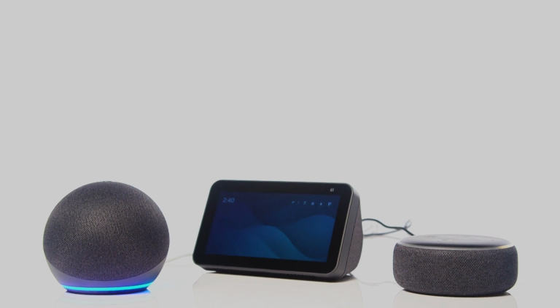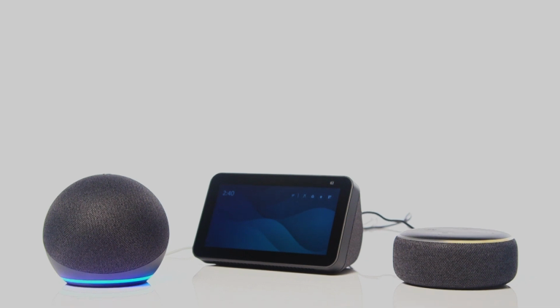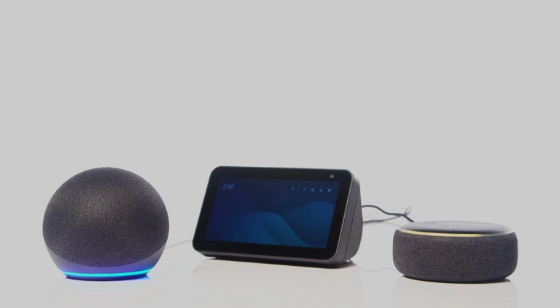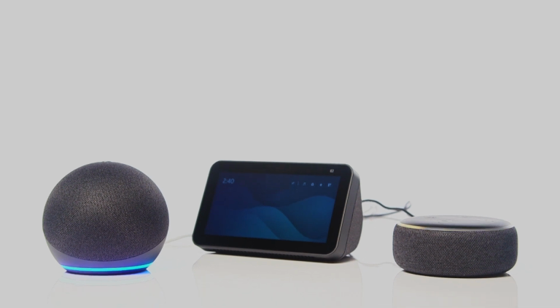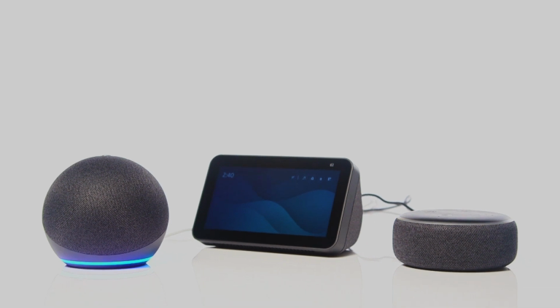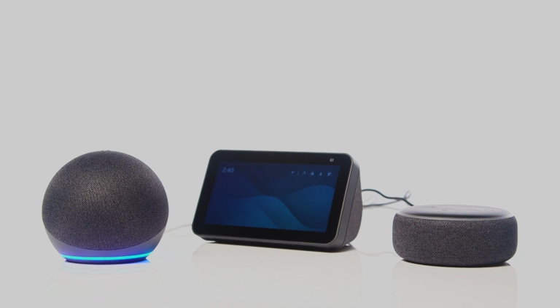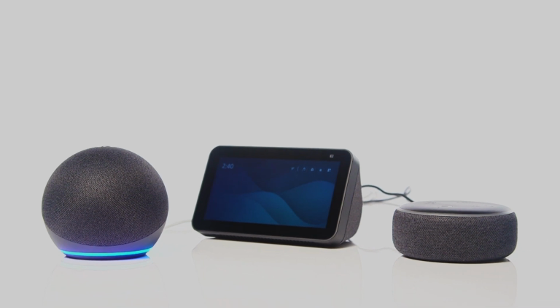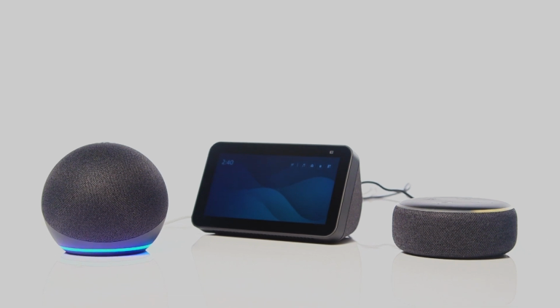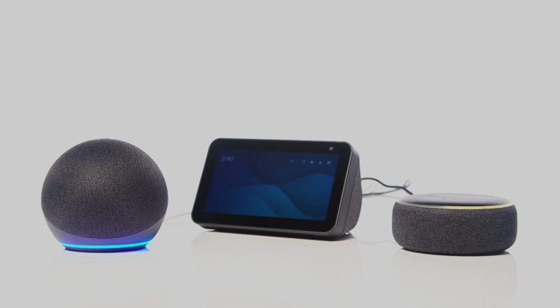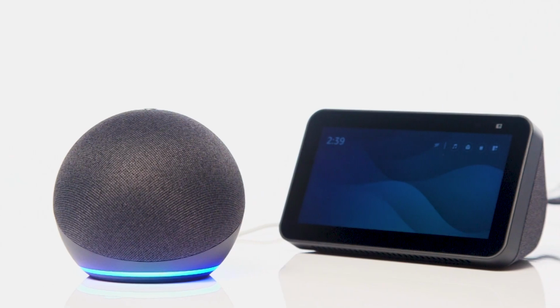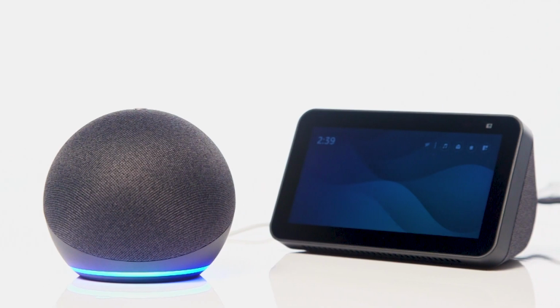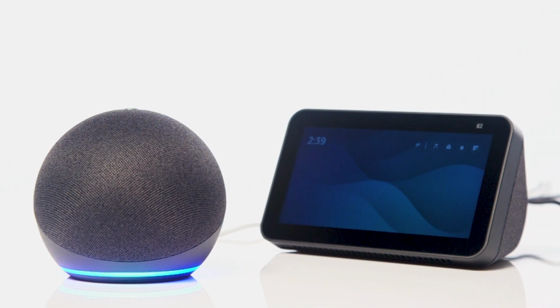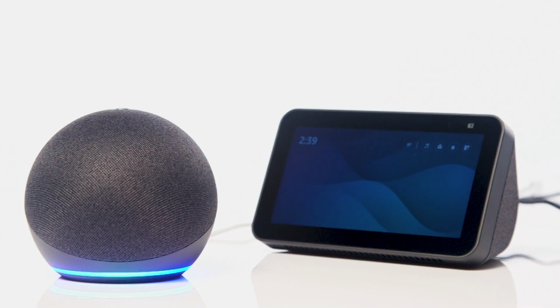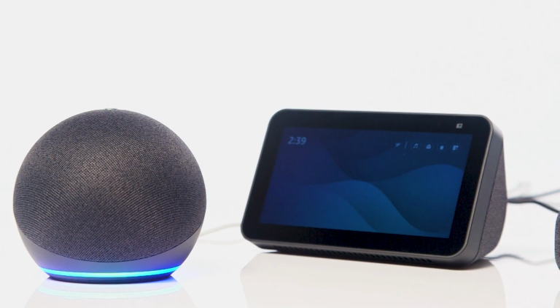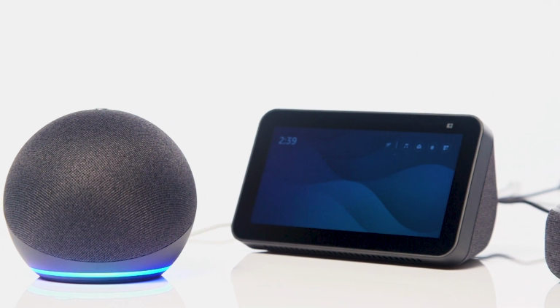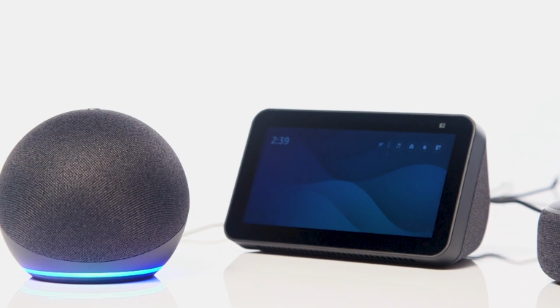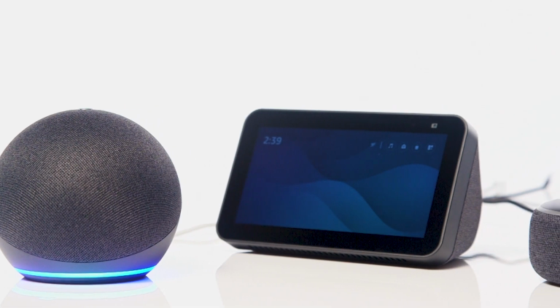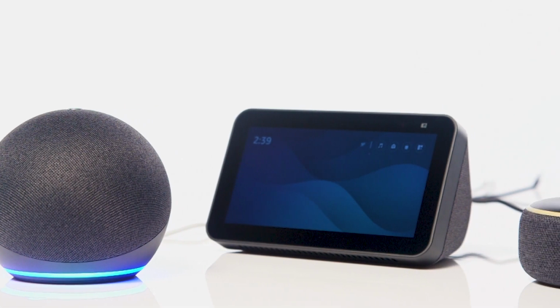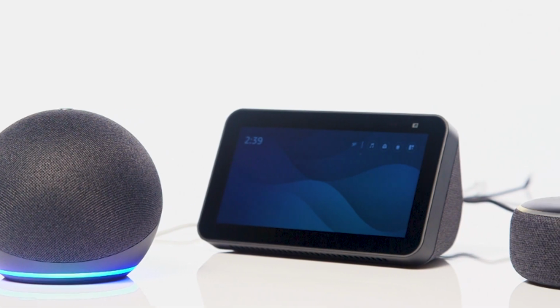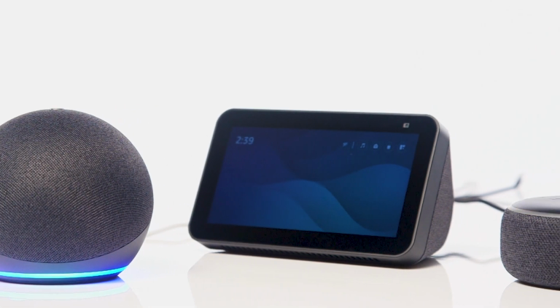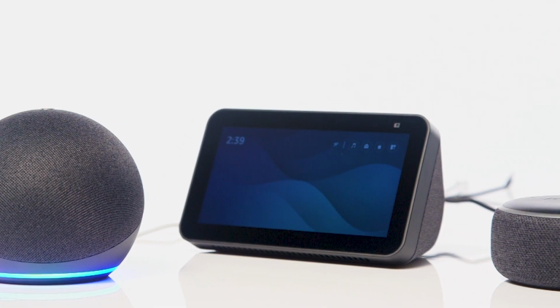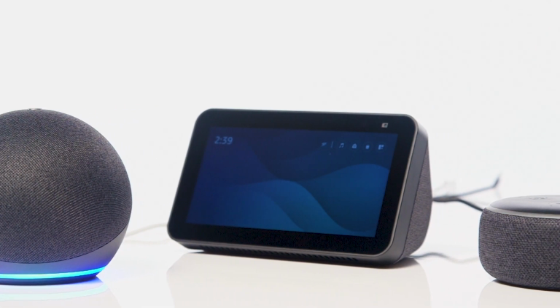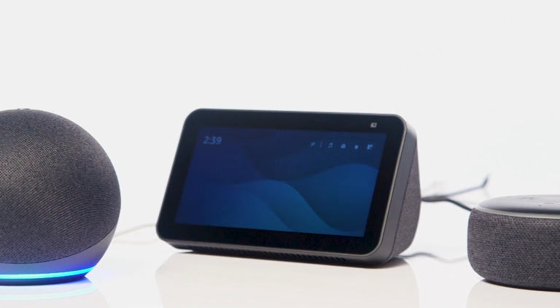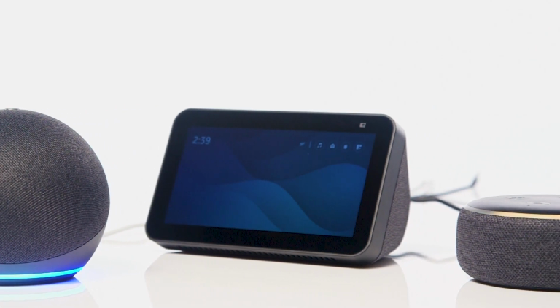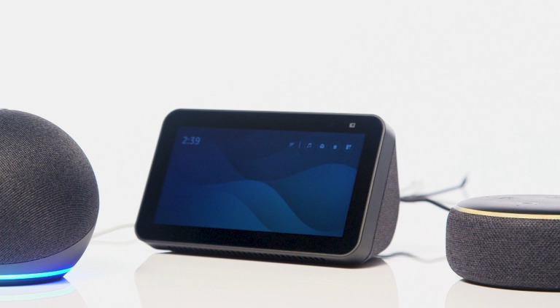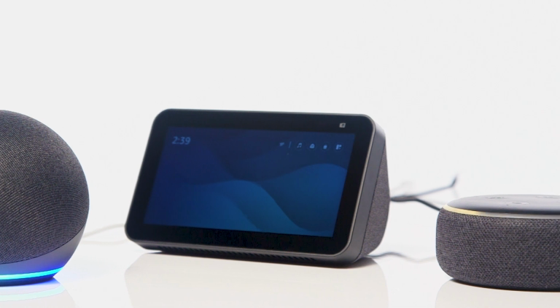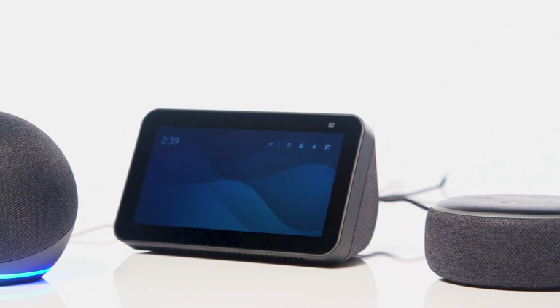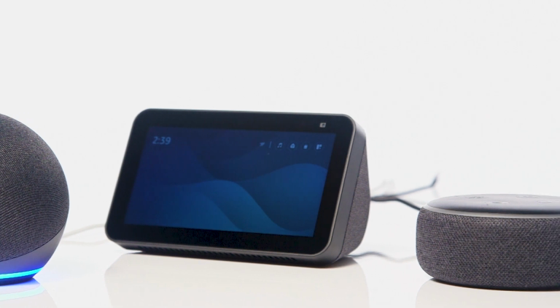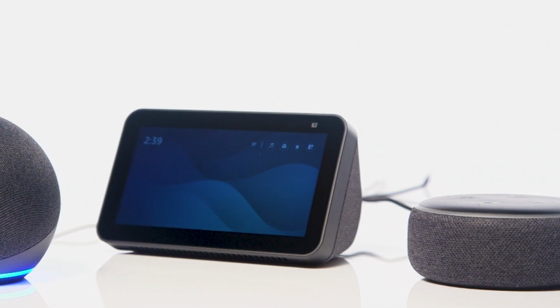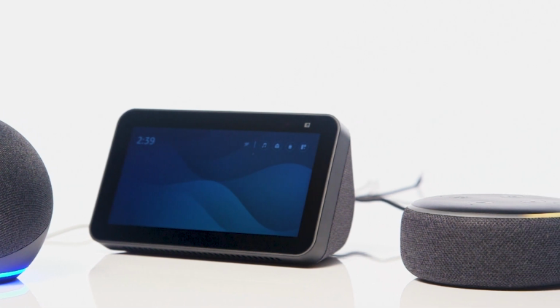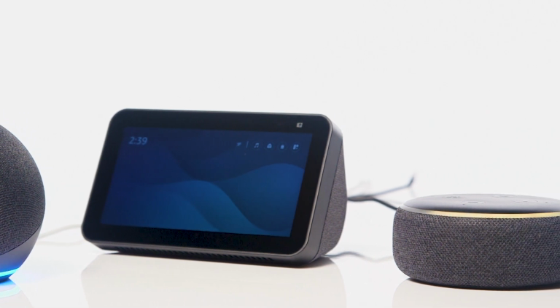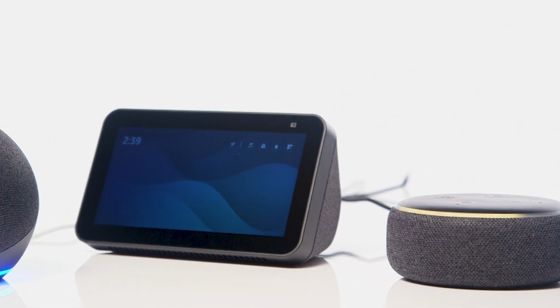In this Argos support video, we show you how to fix issues where Alexa doesn't understand or respond.